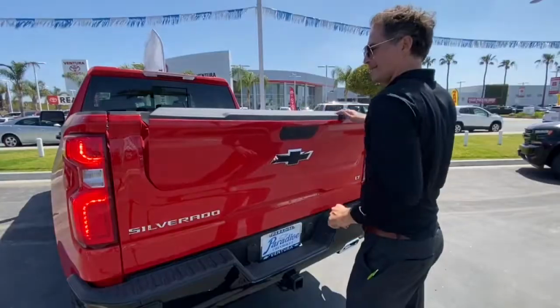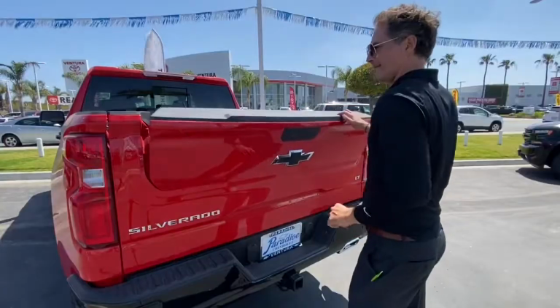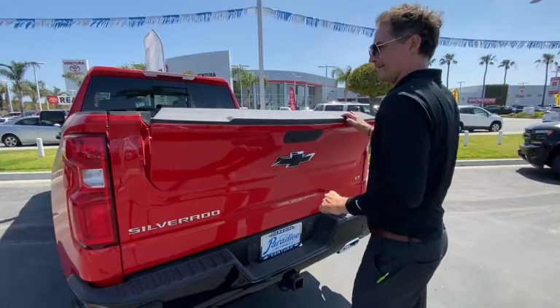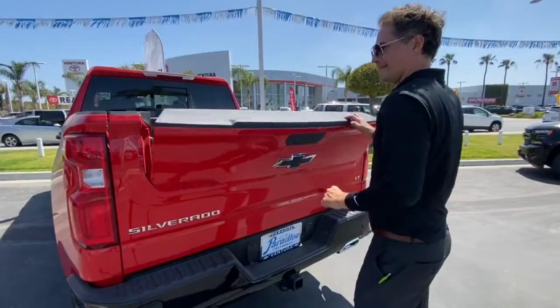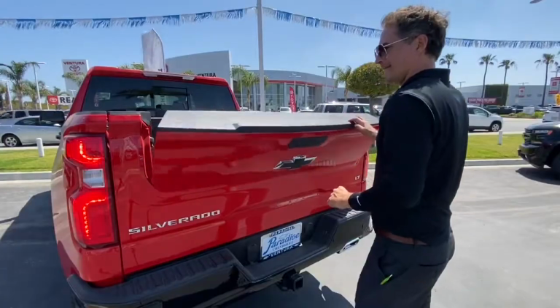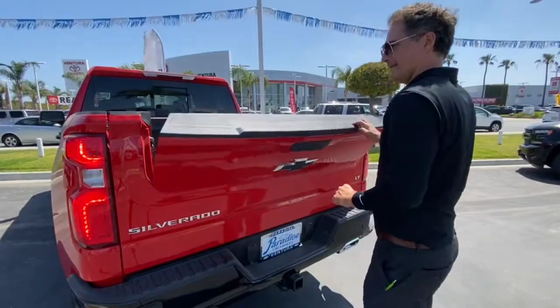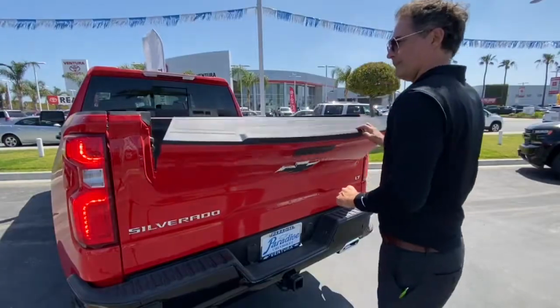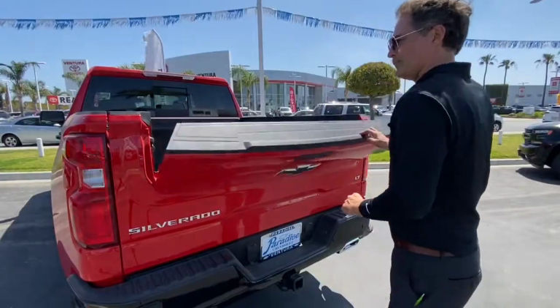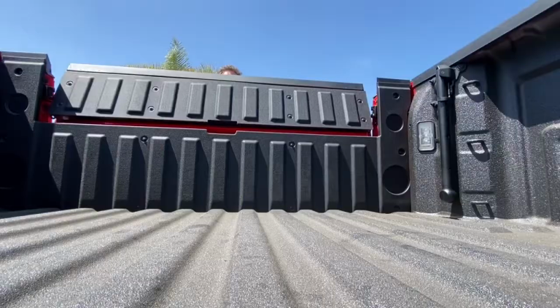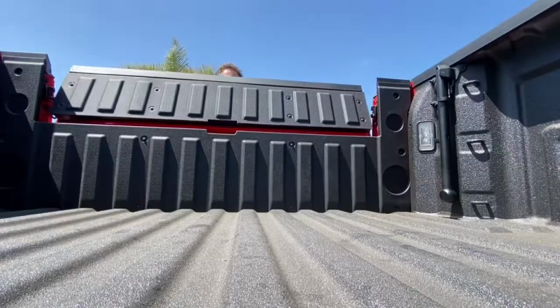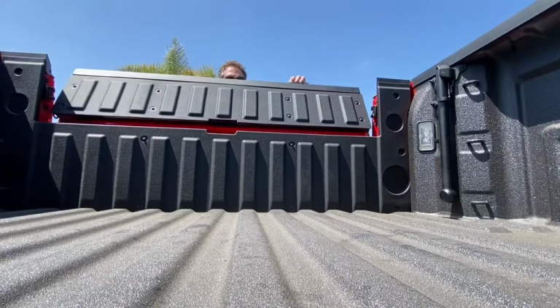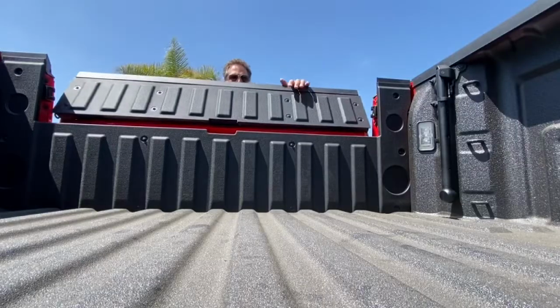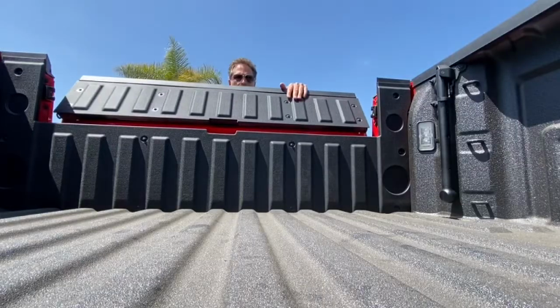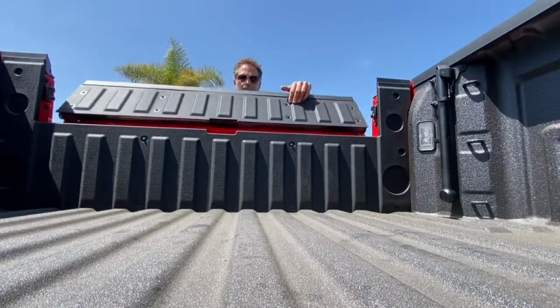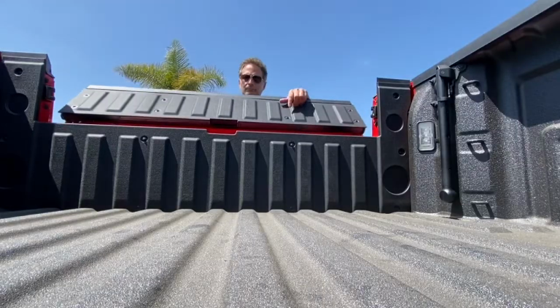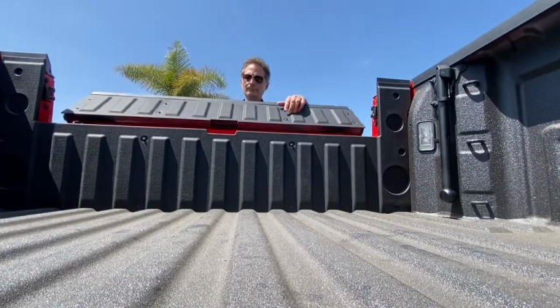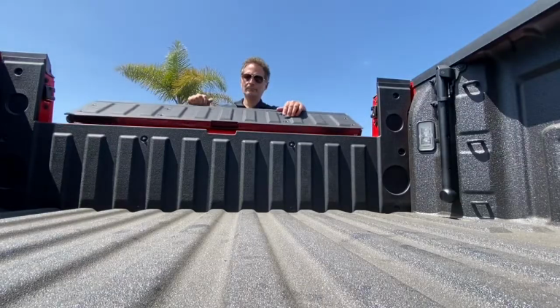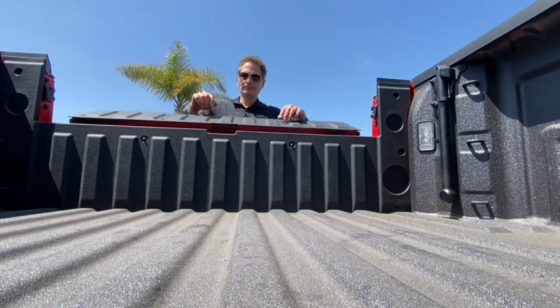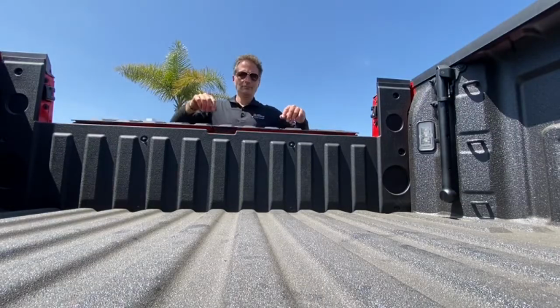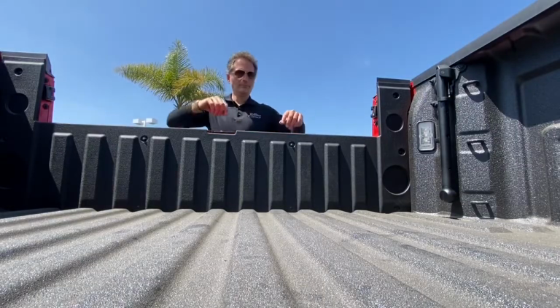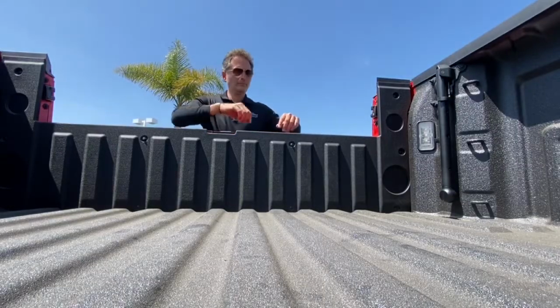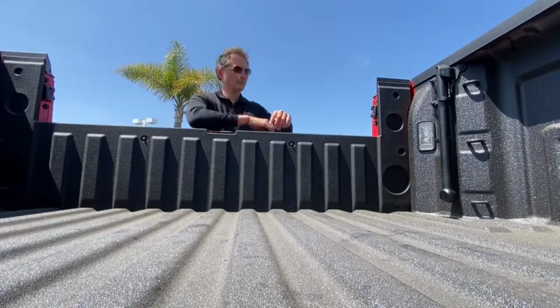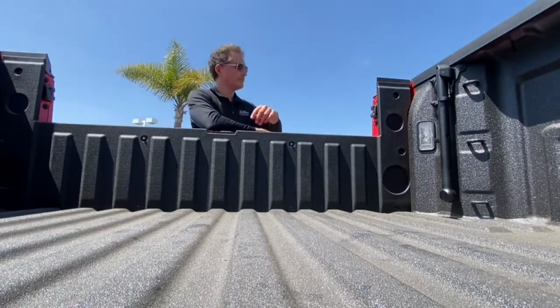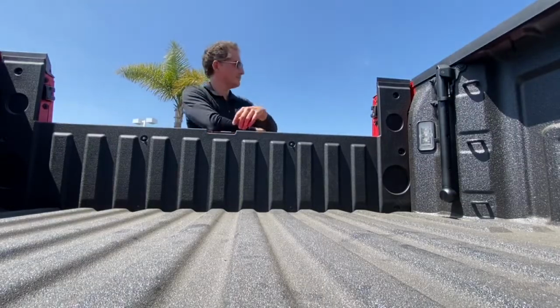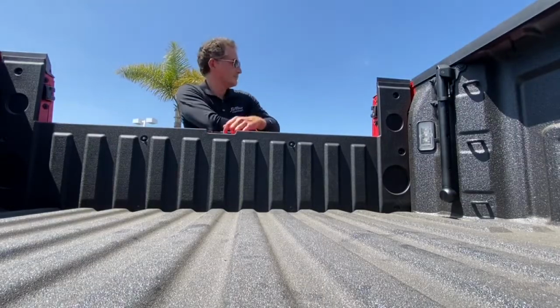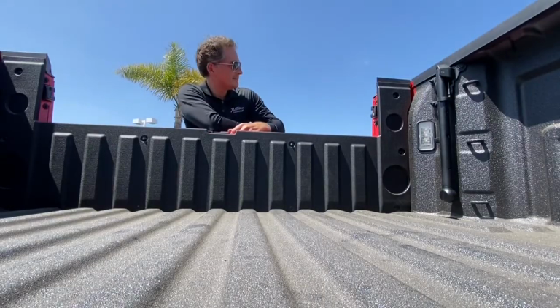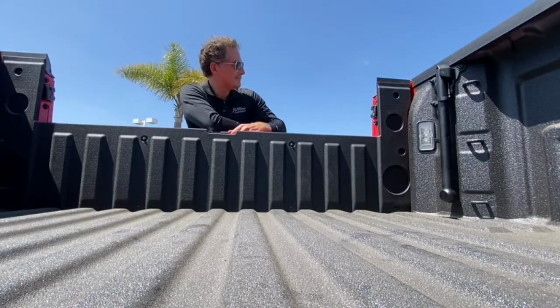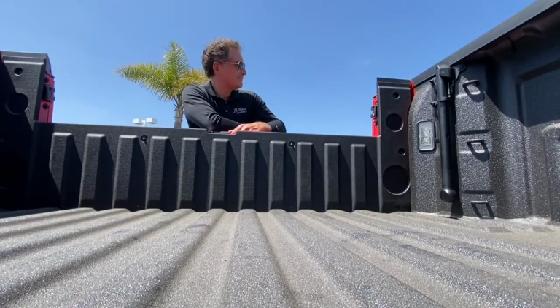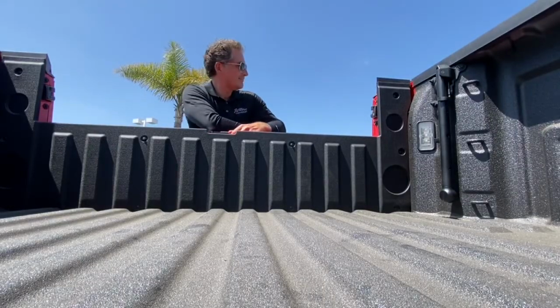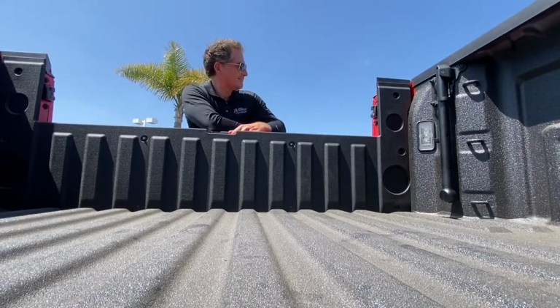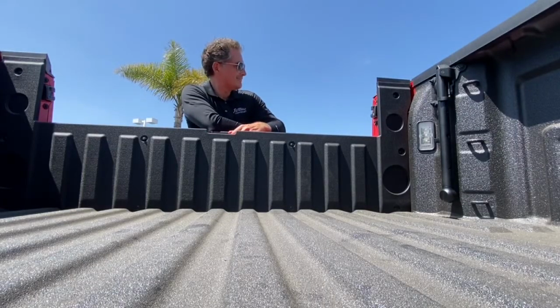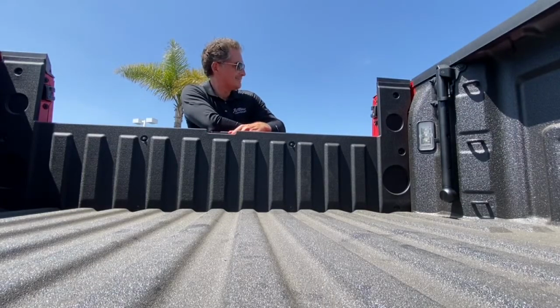Number one: the top of the tailgate comes down. This is a really nice feature if you need to write something on the job or just relax.